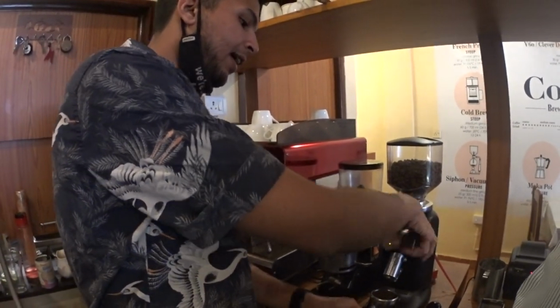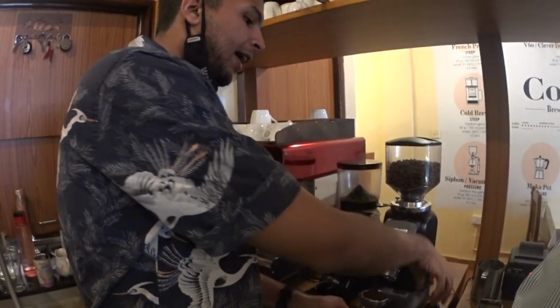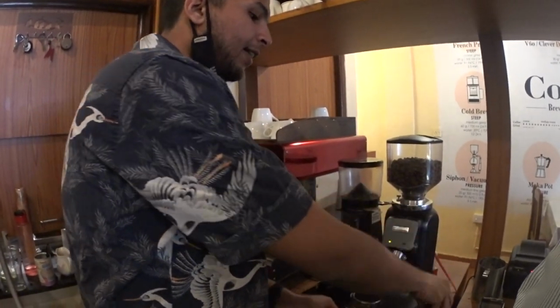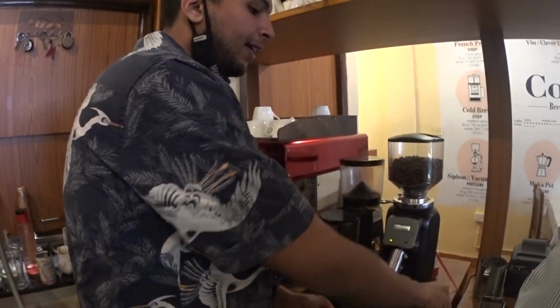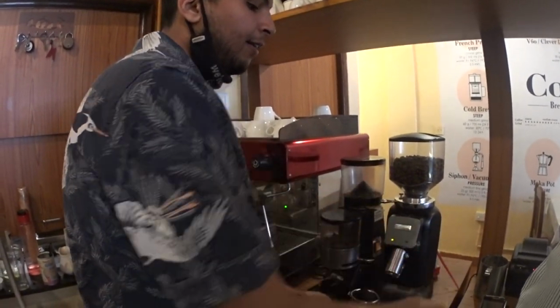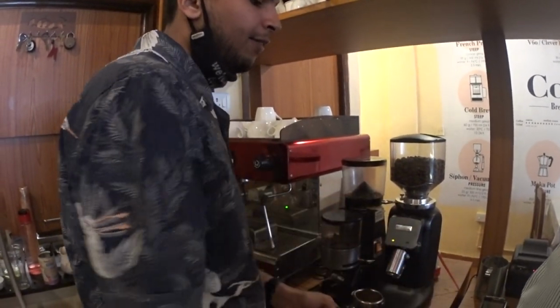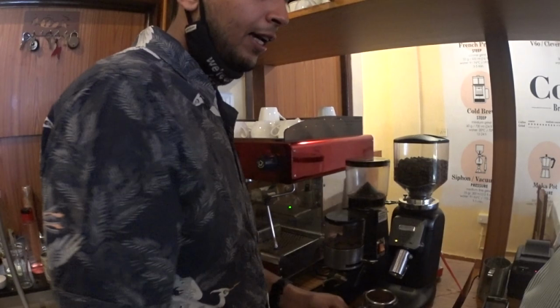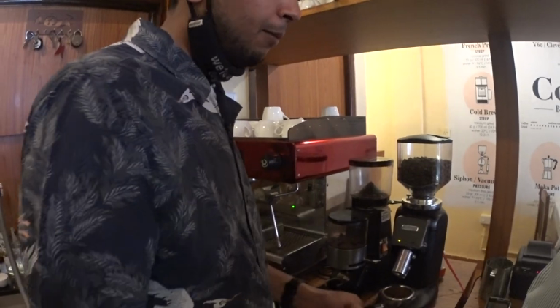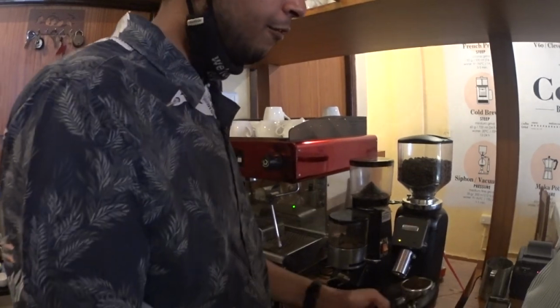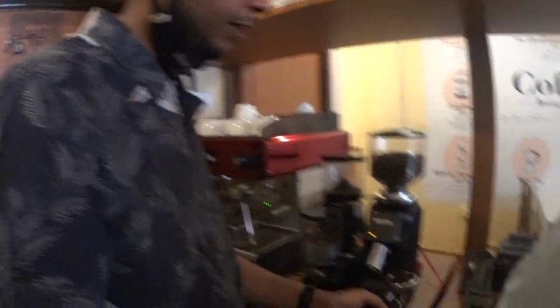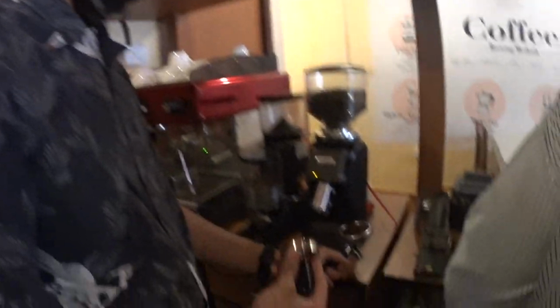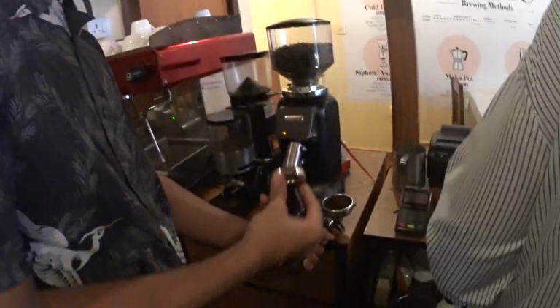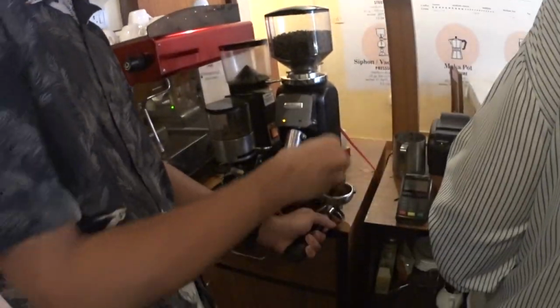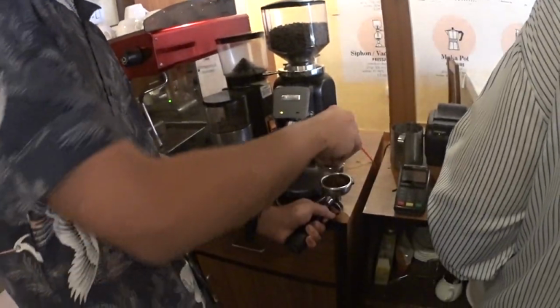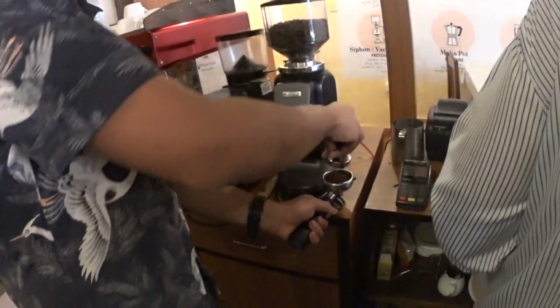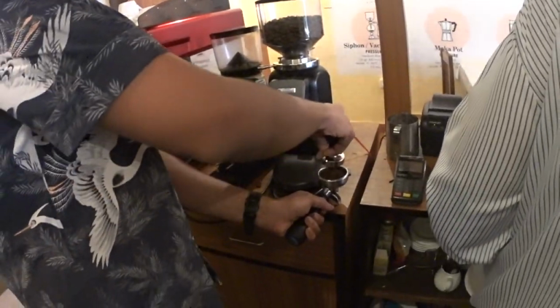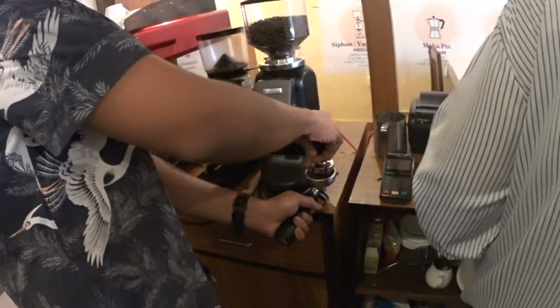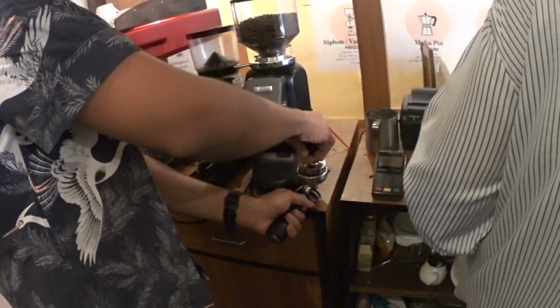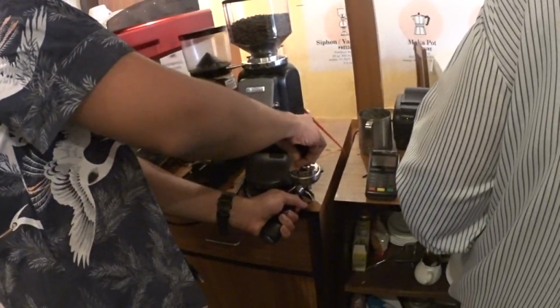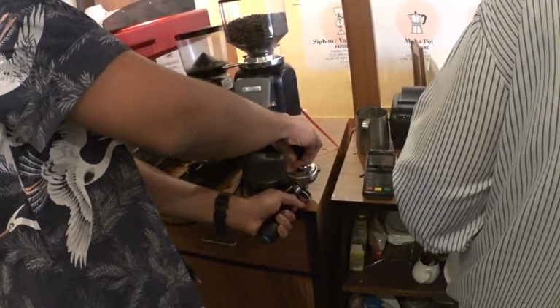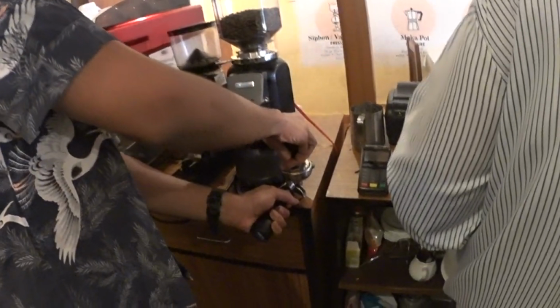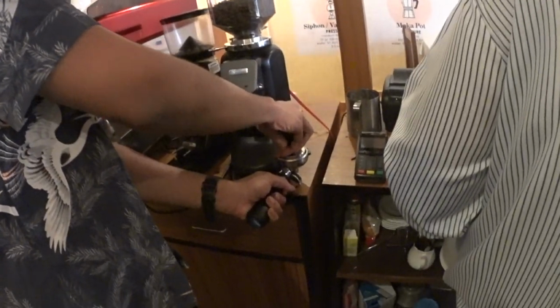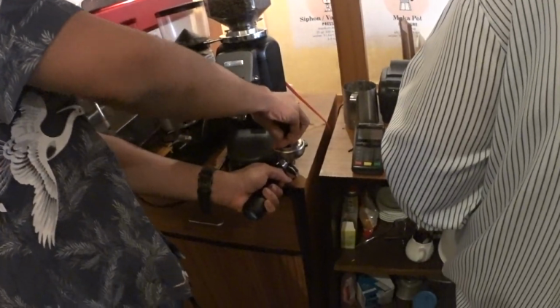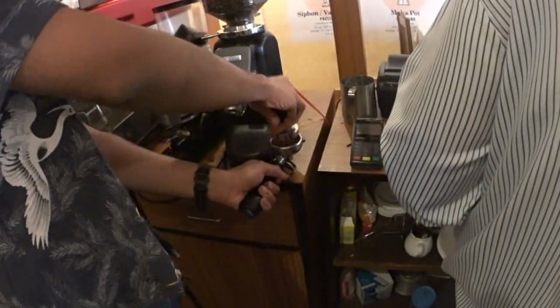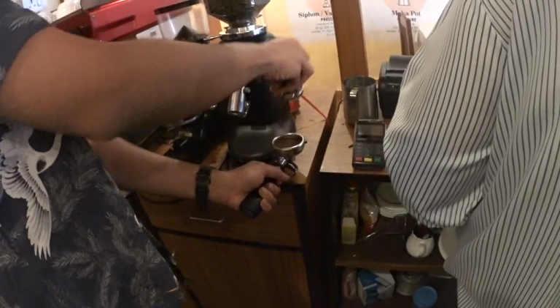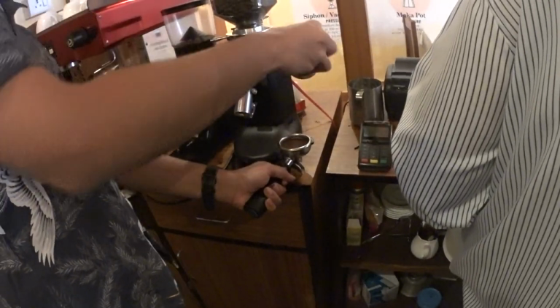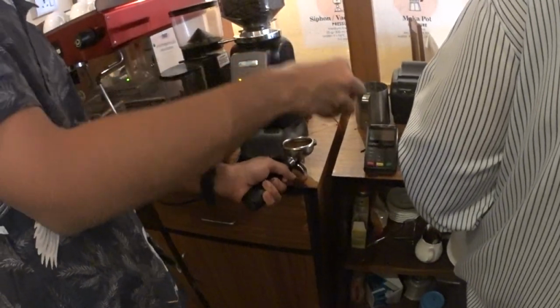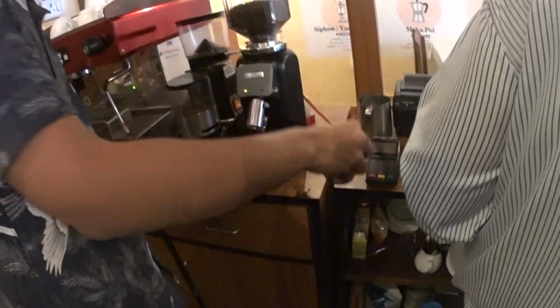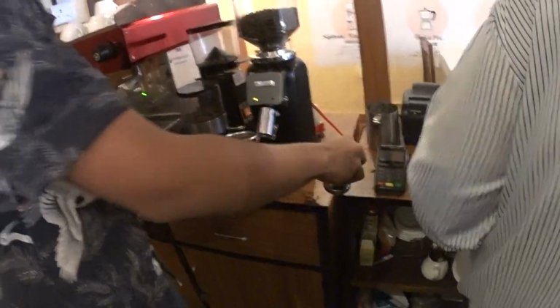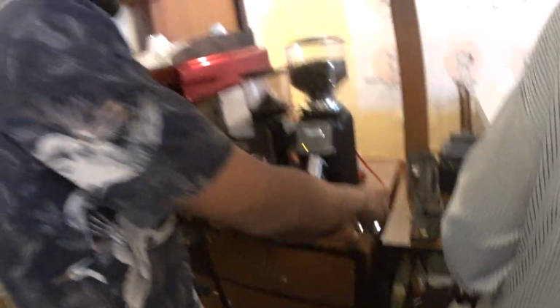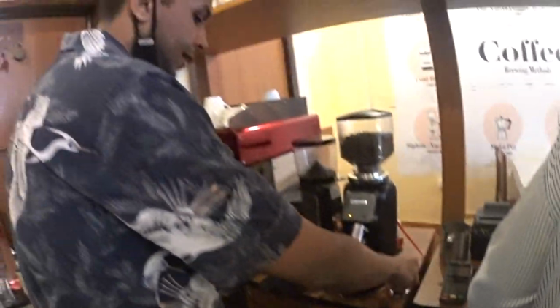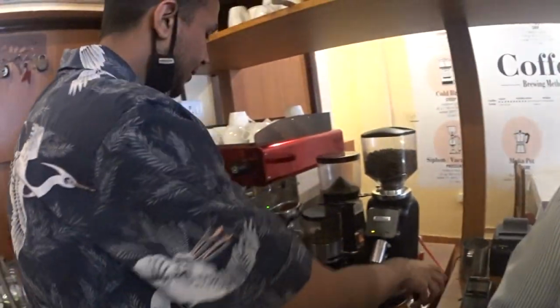And then with the help of a tamper we just flatten this out, press it down.